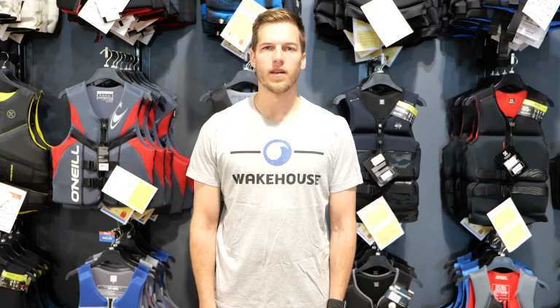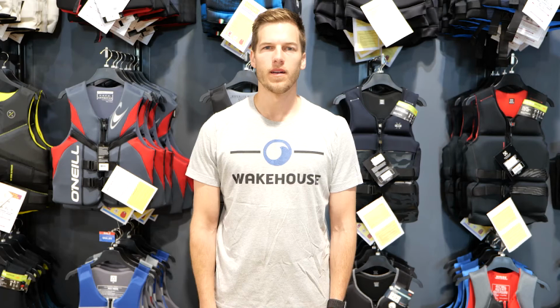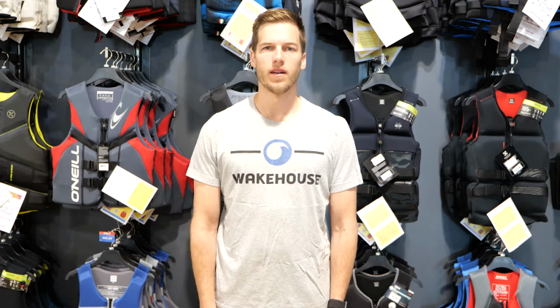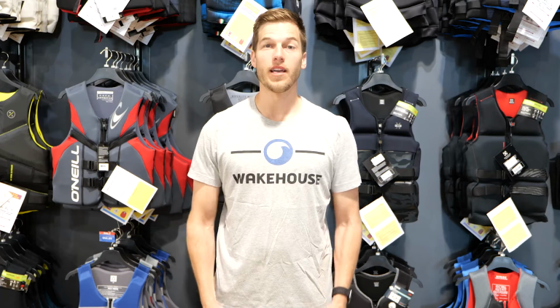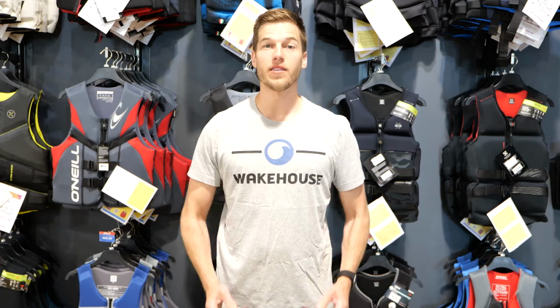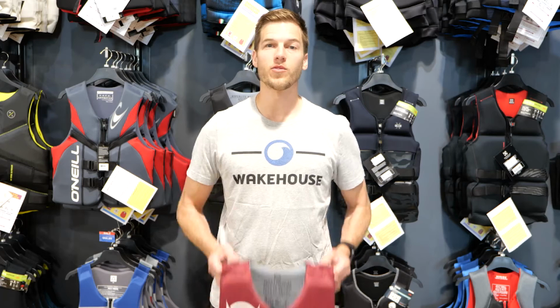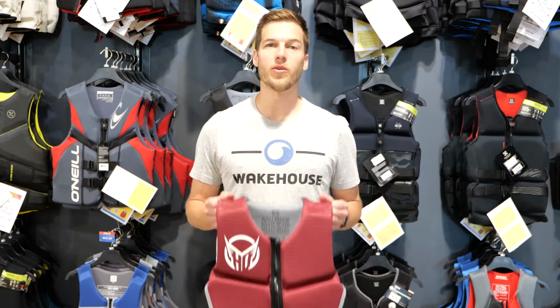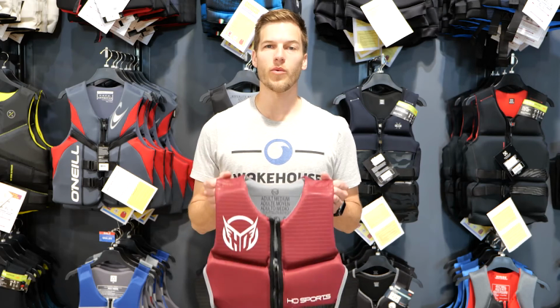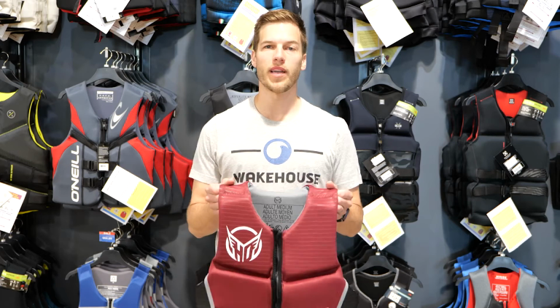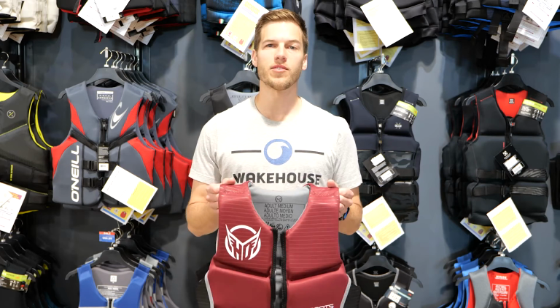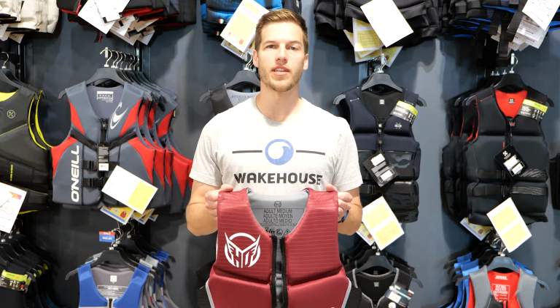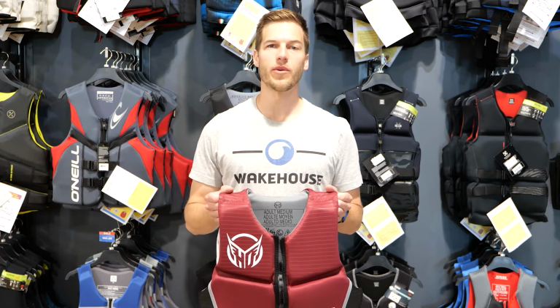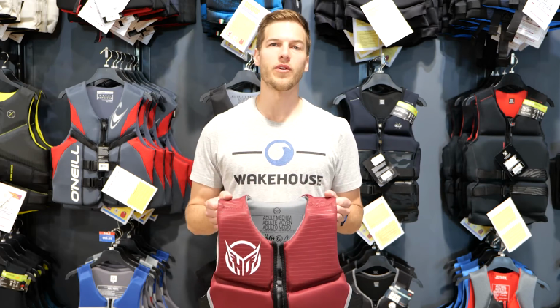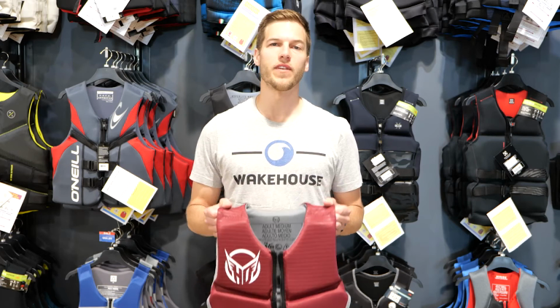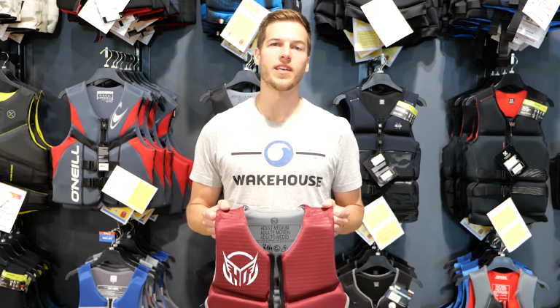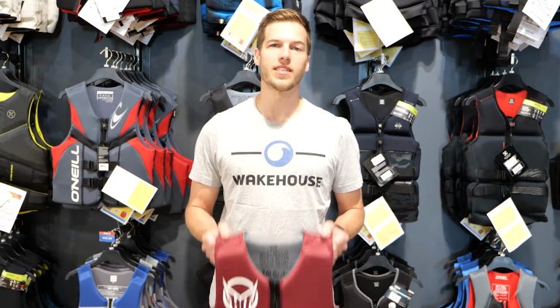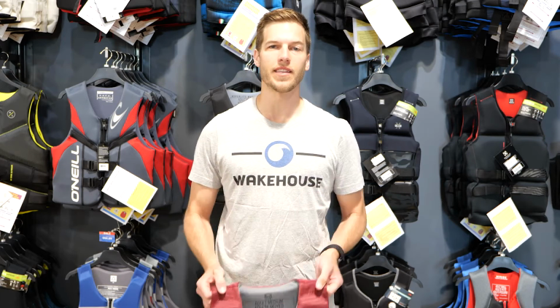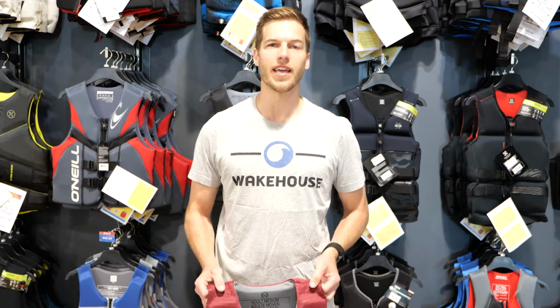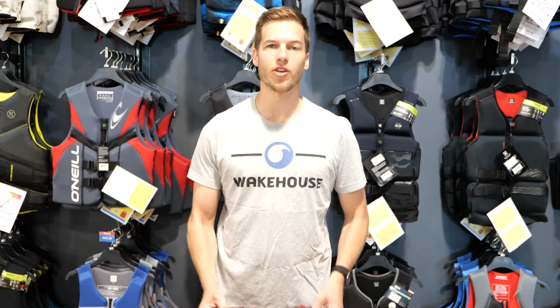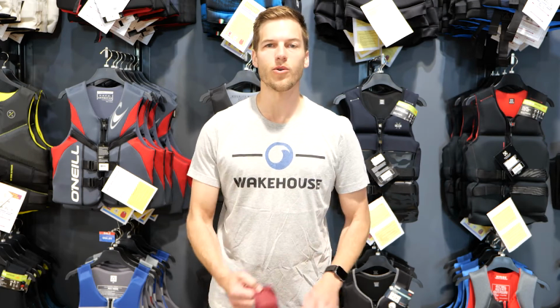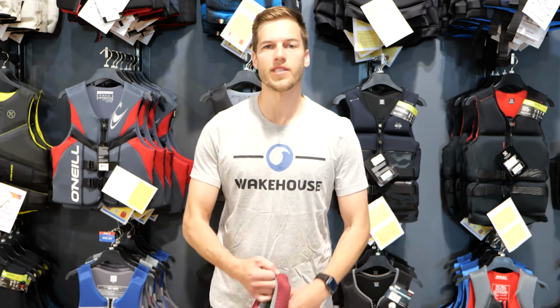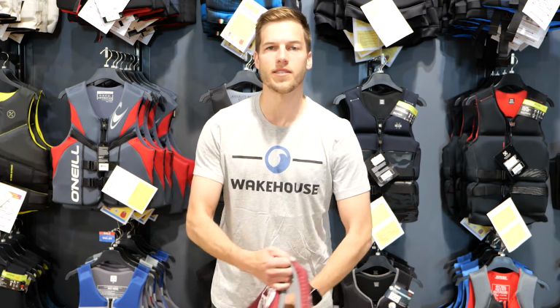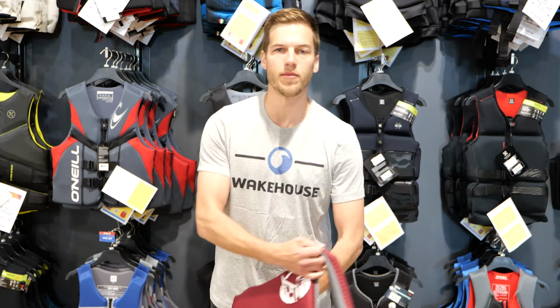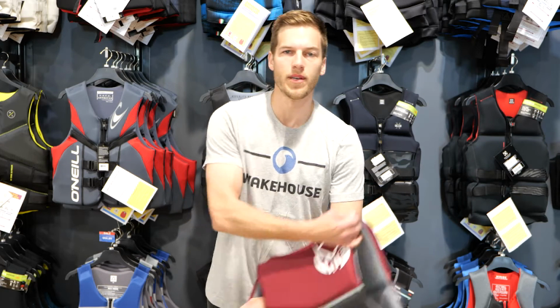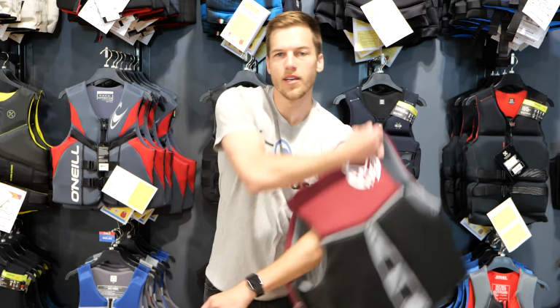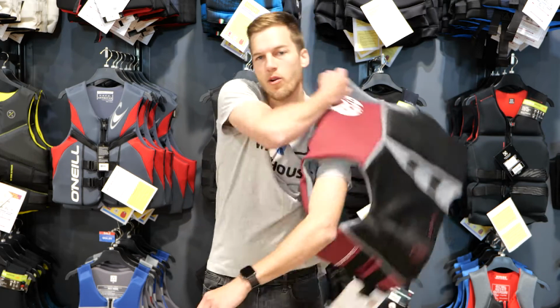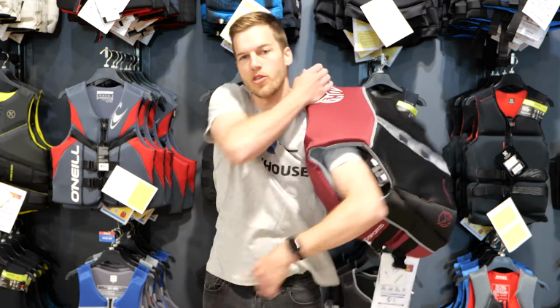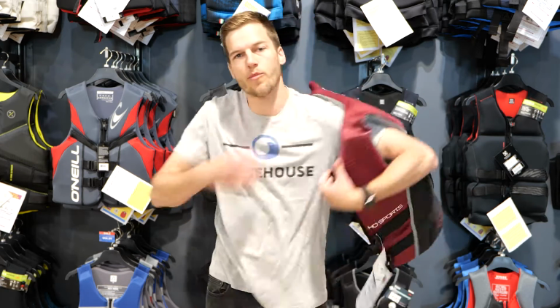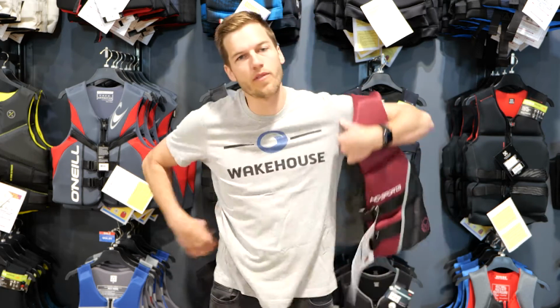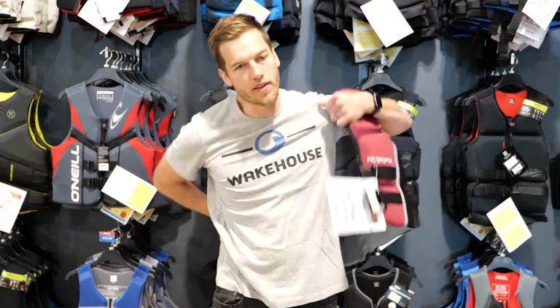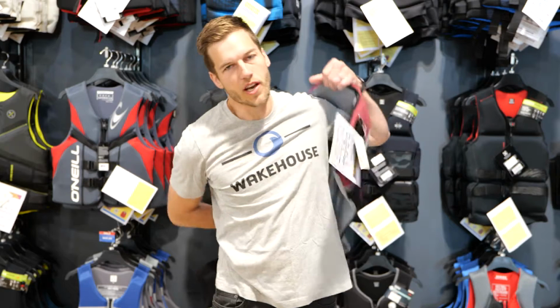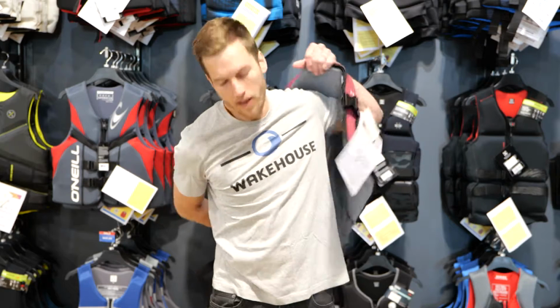Hey this is Will with Wake House. Today we're doing a fit test on the HO System Coast Guard approved light jacket.